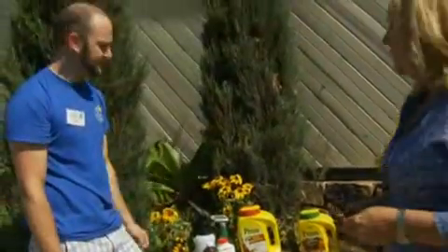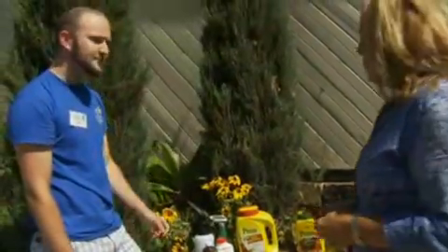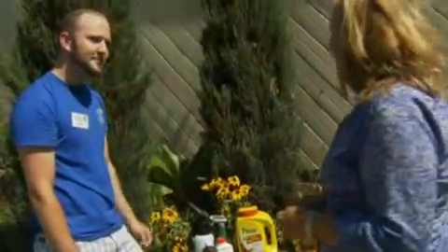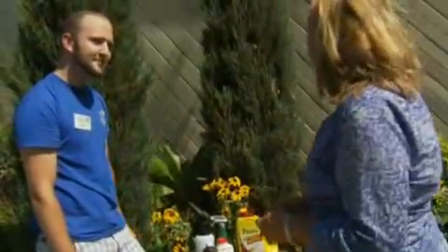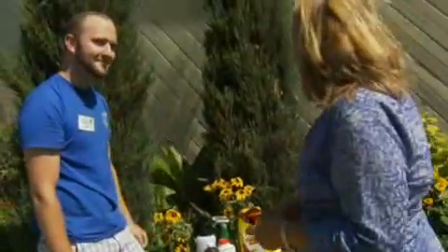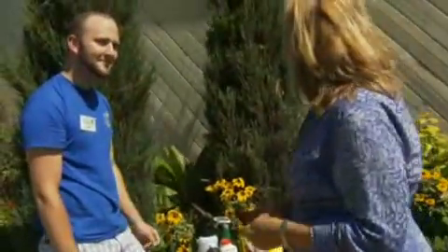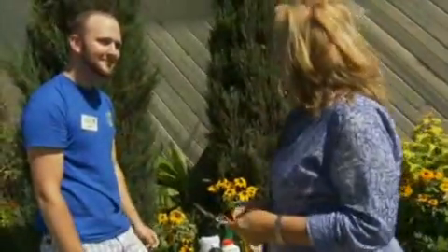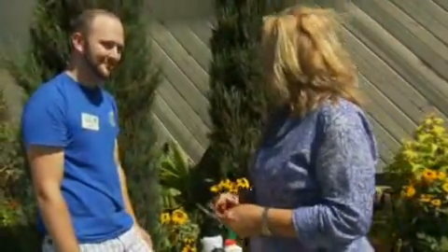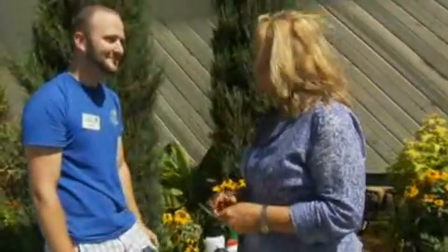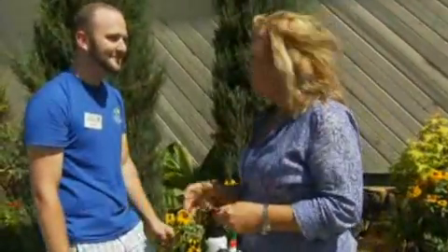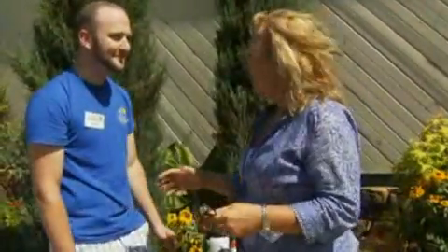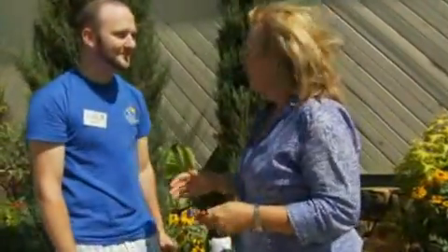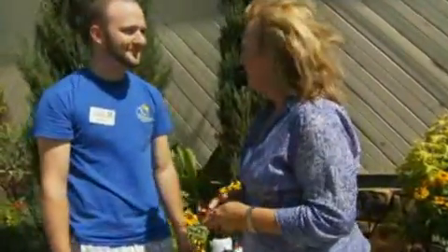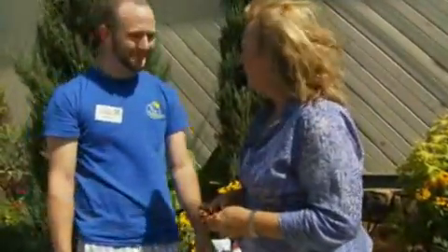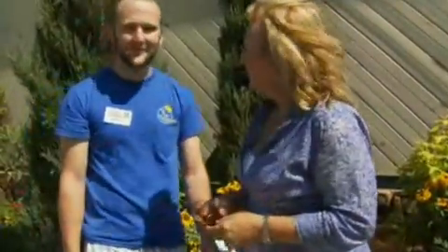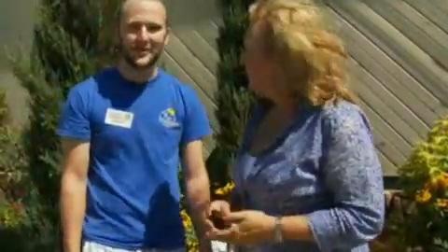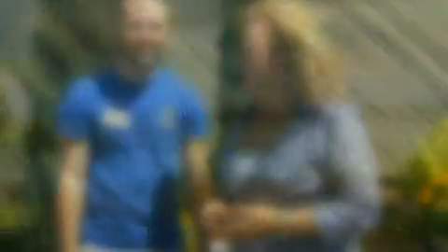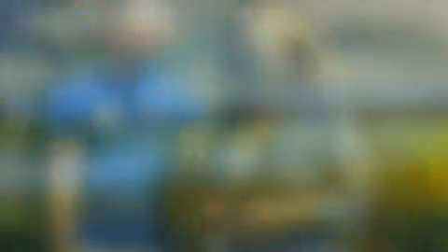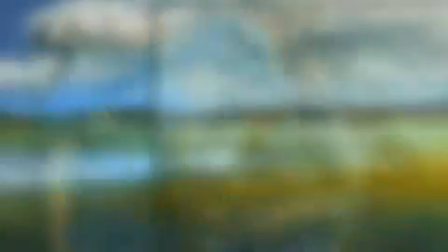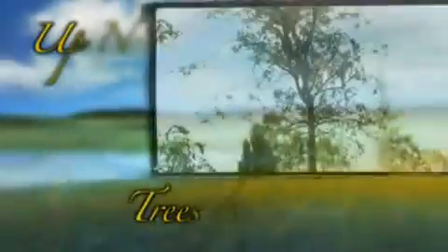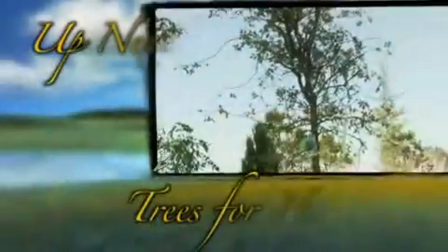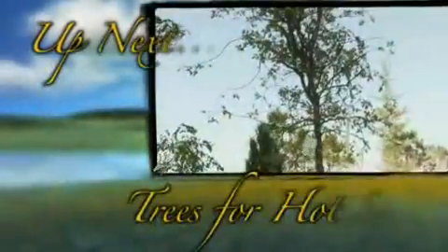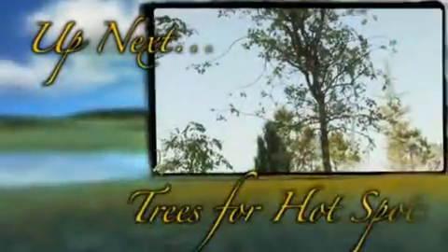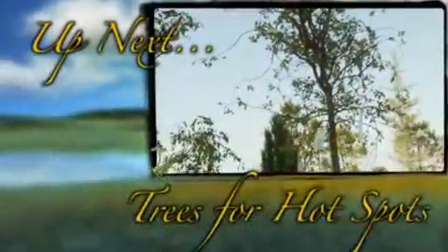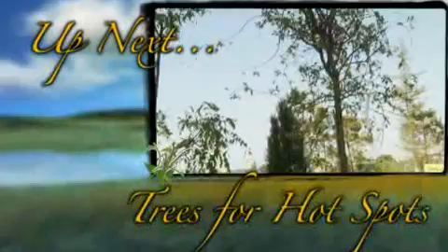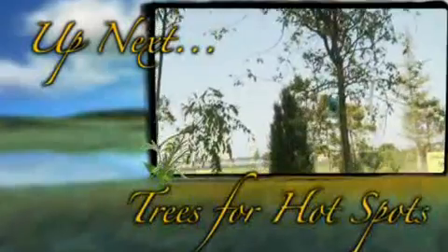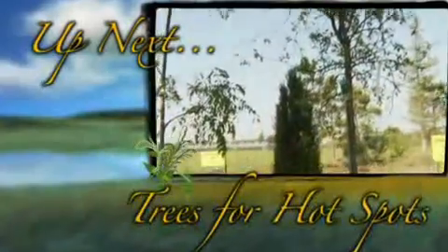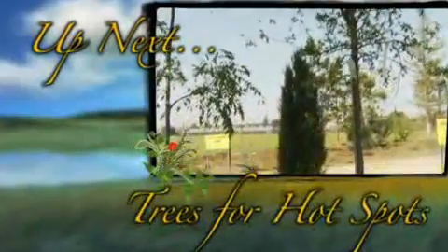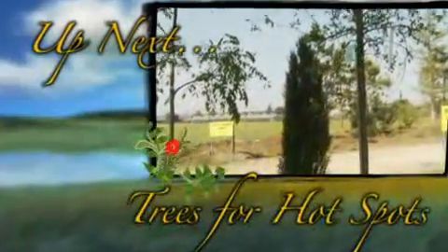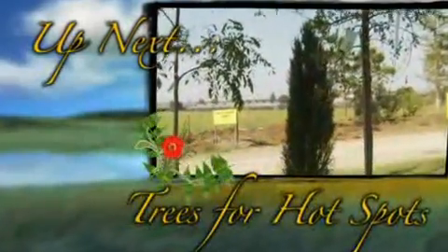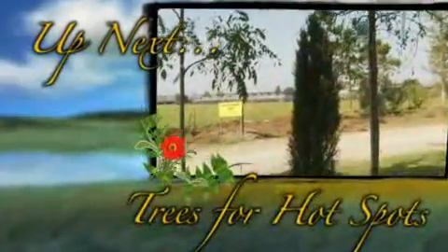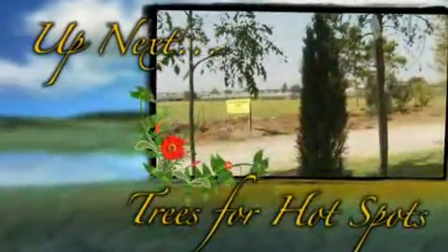Terrific. Well, Jacob, thank you so much for showing us how to get rid of those pesky weeds. No problem. See you next time on the show.